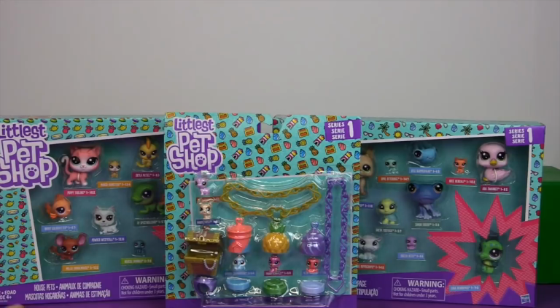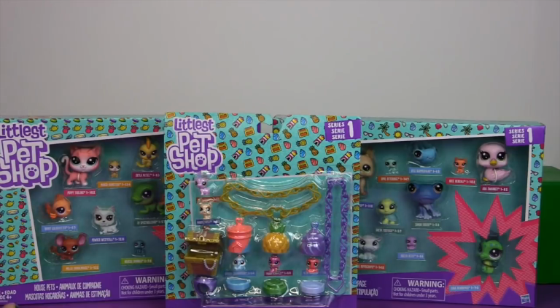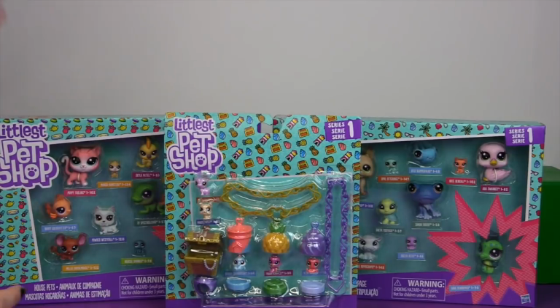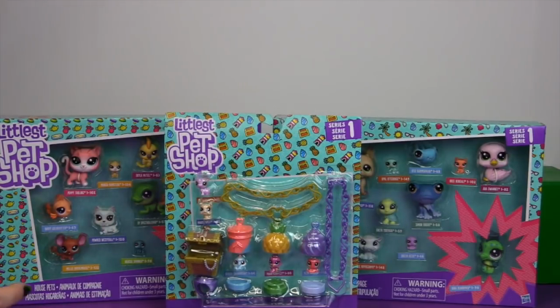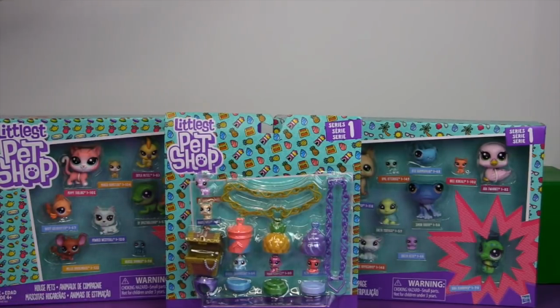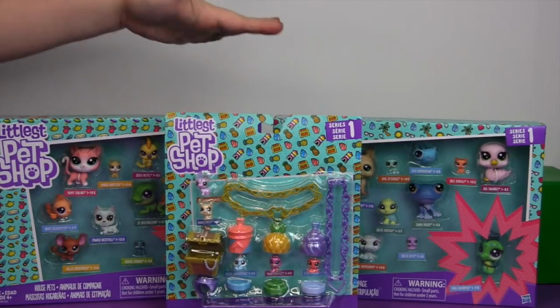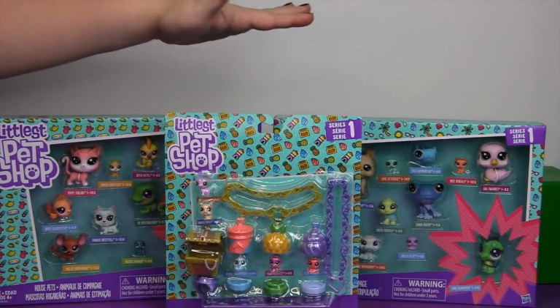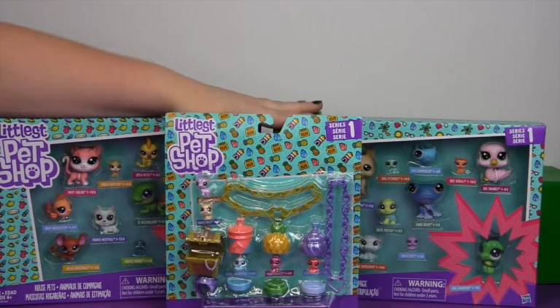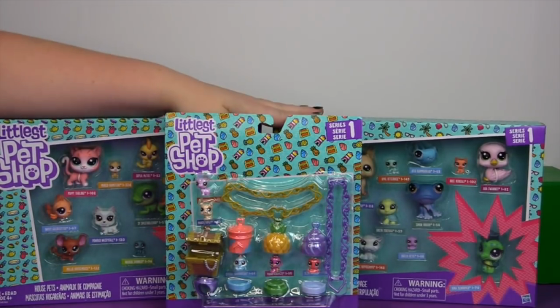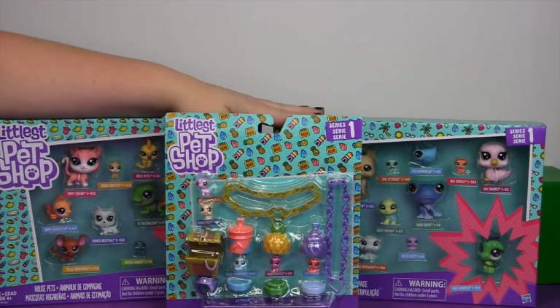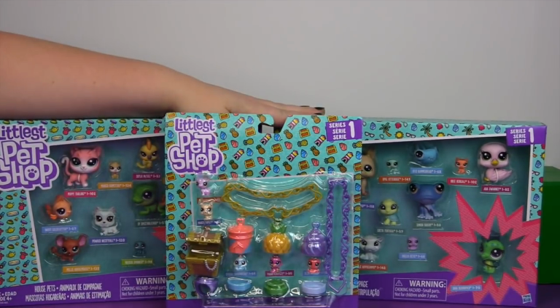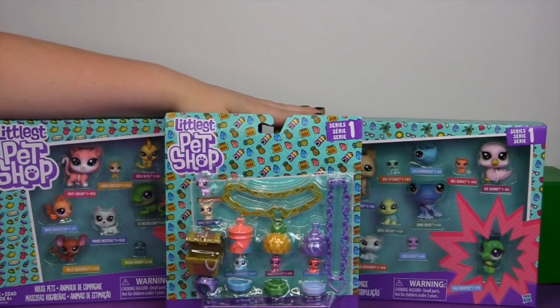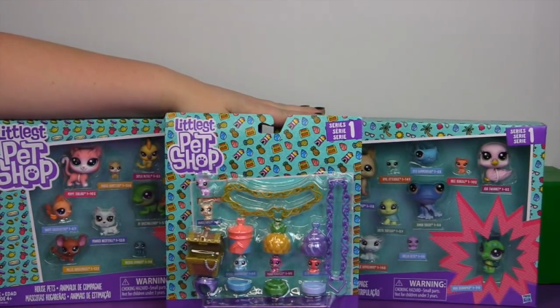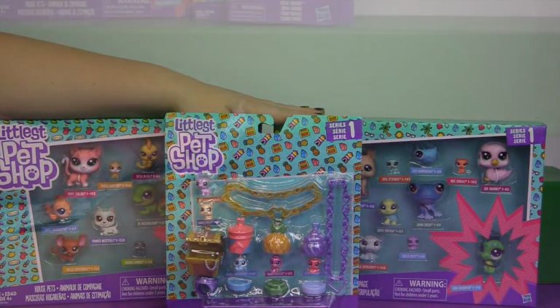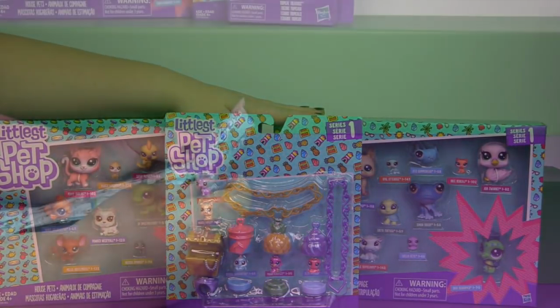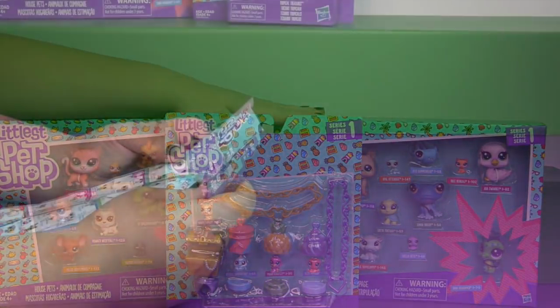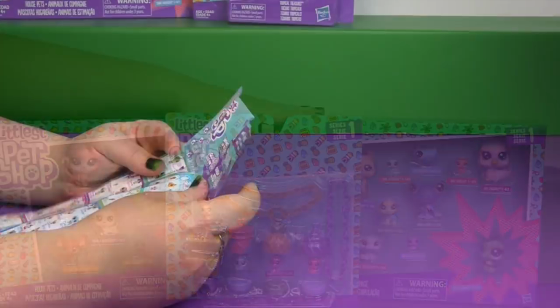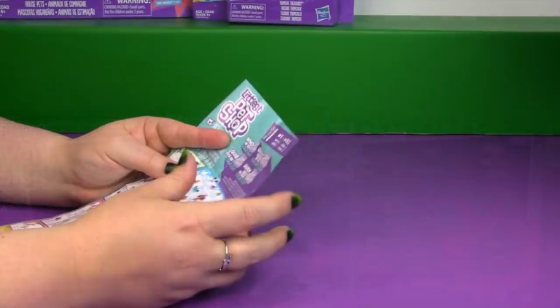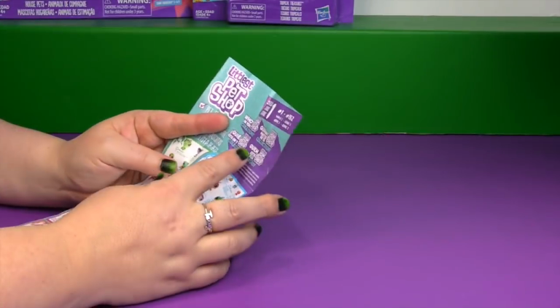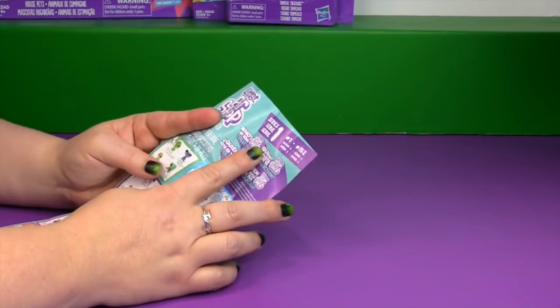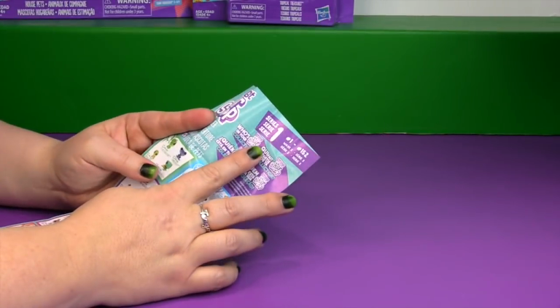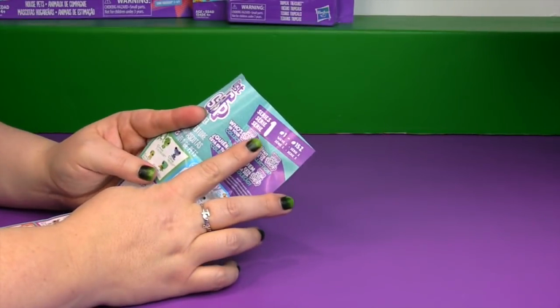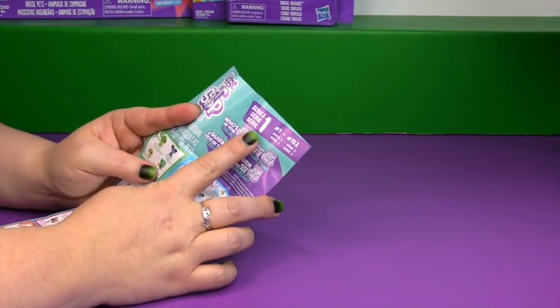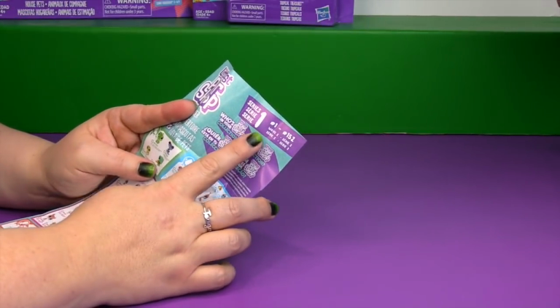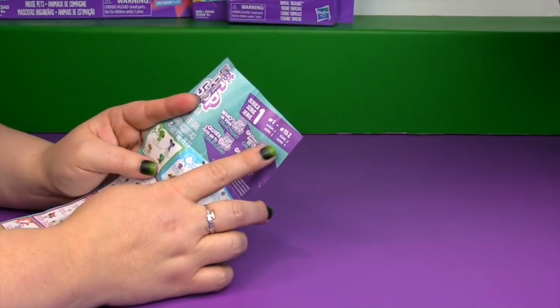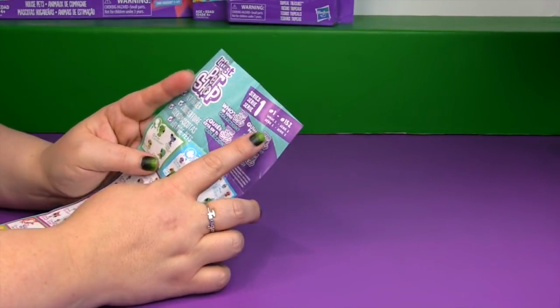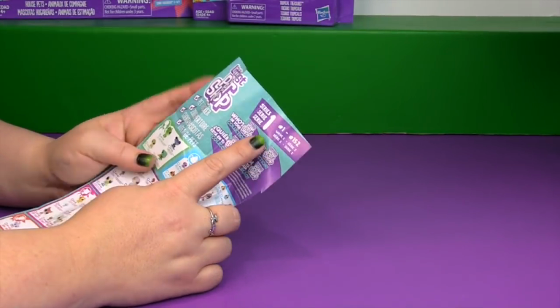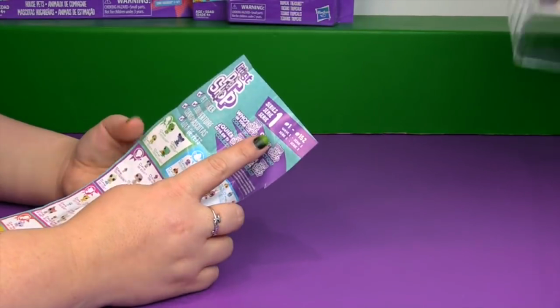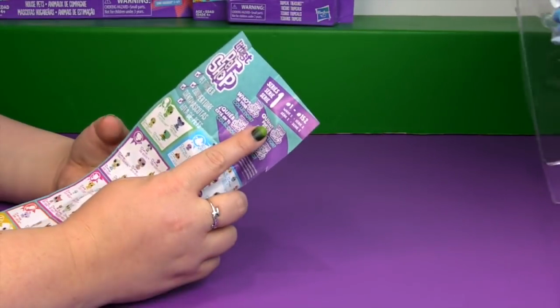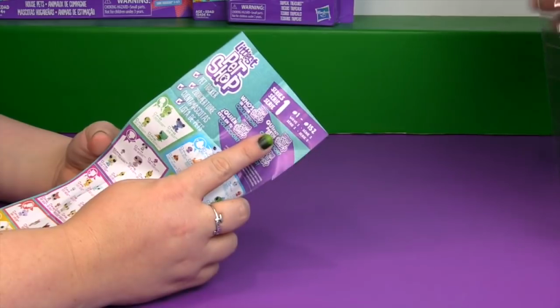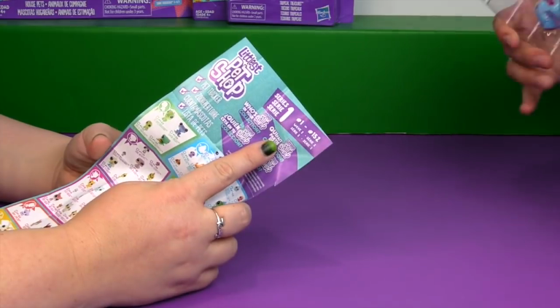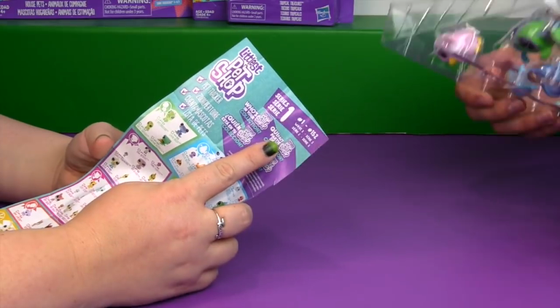So let's open these up and take a closer look. This is Series 1, Wave 2.